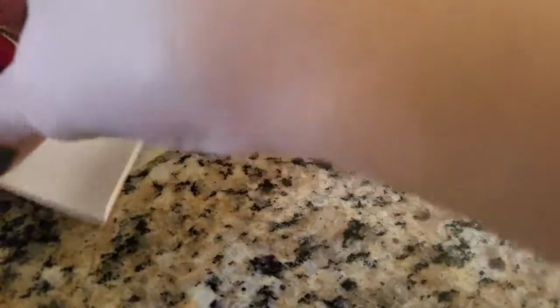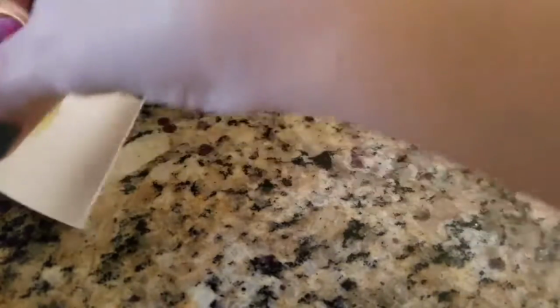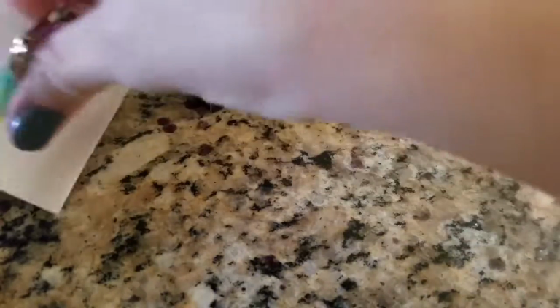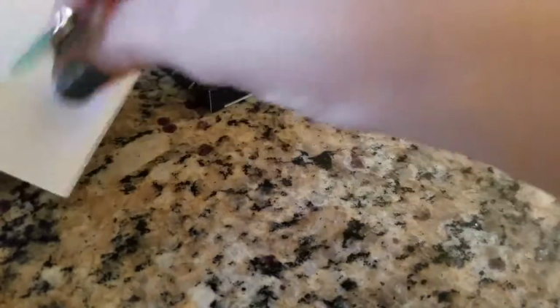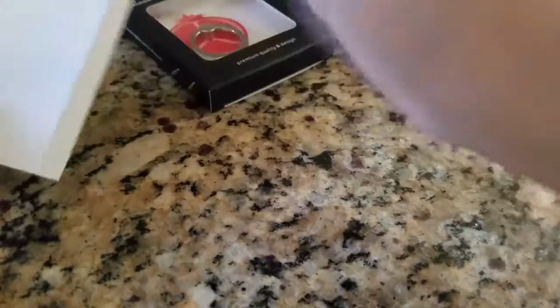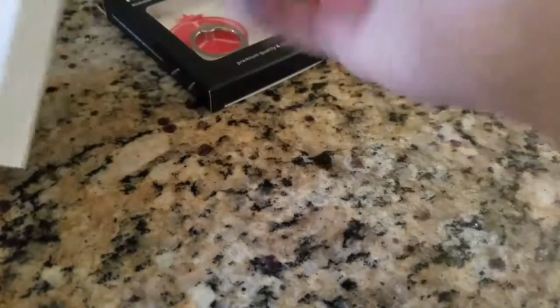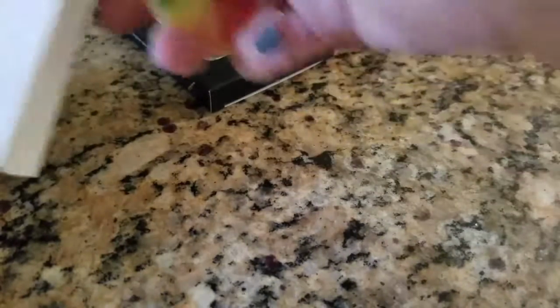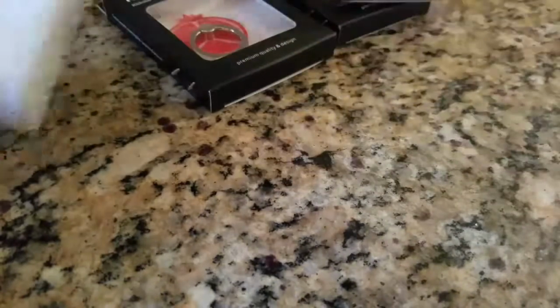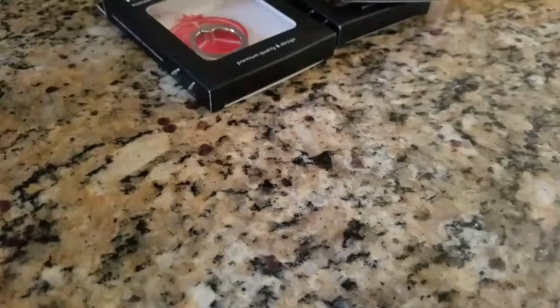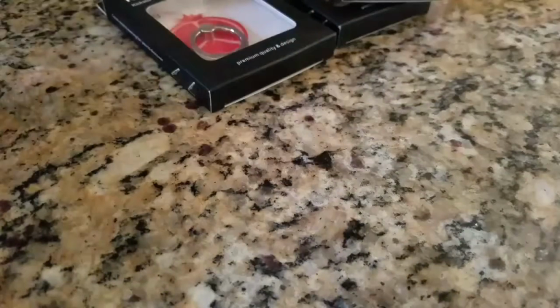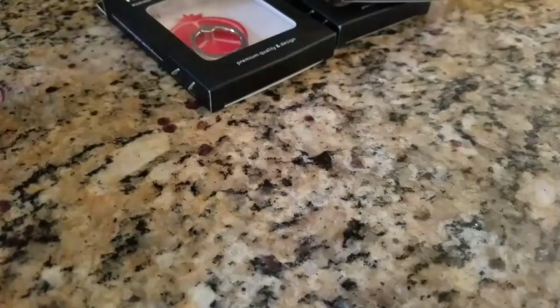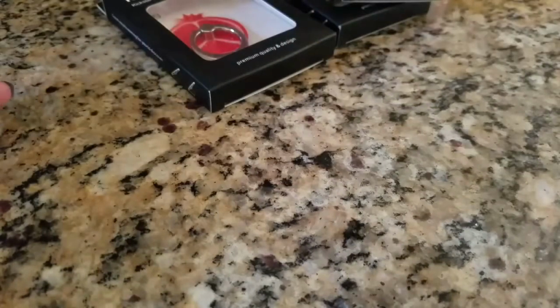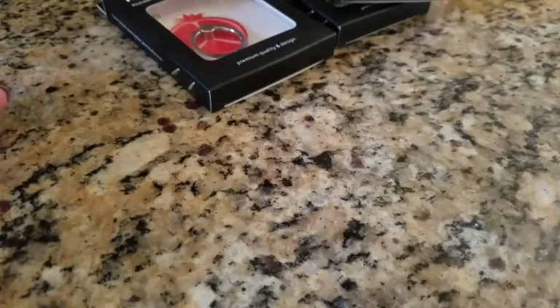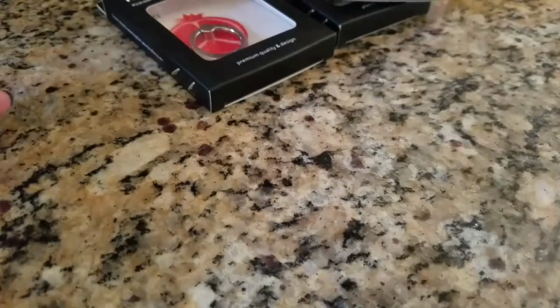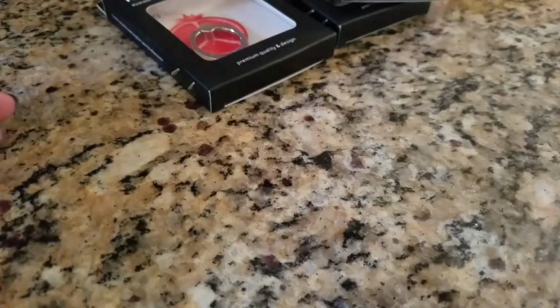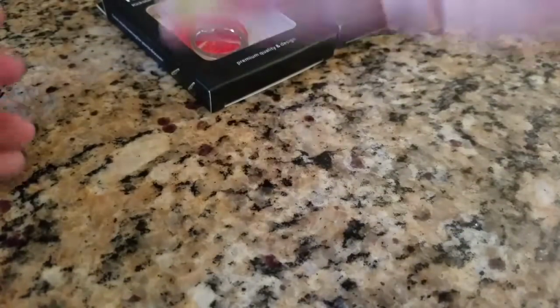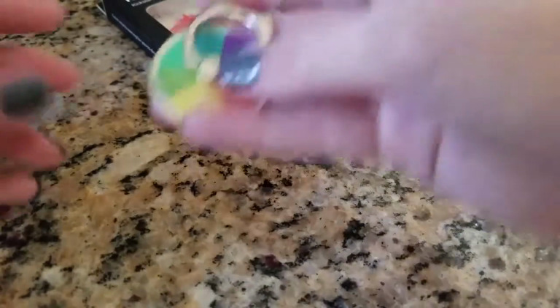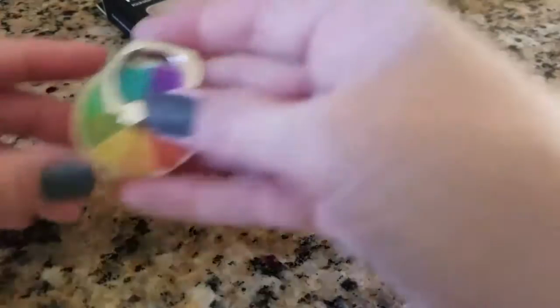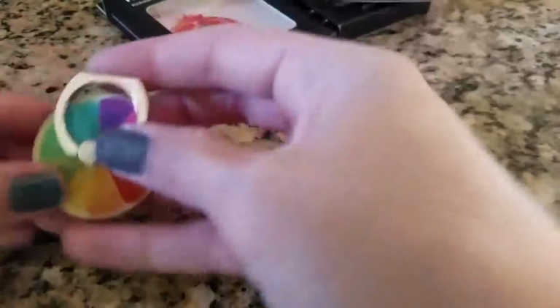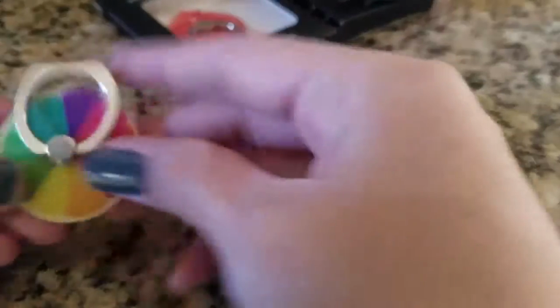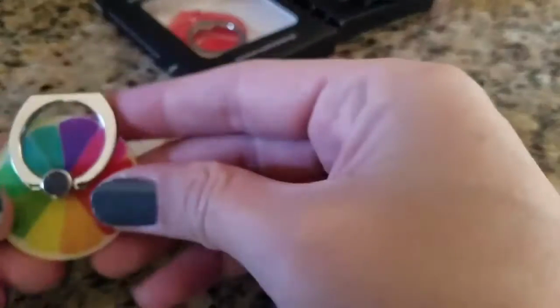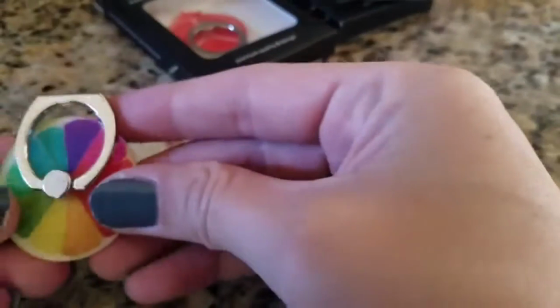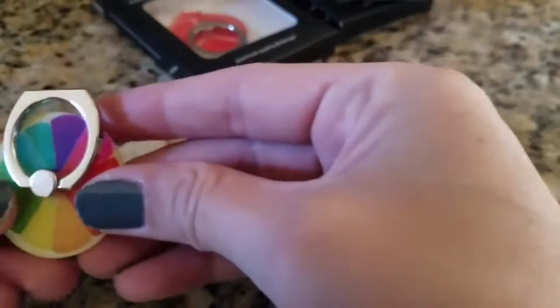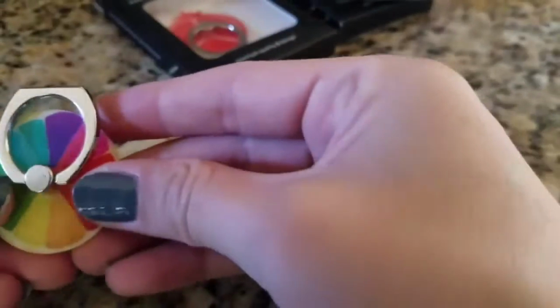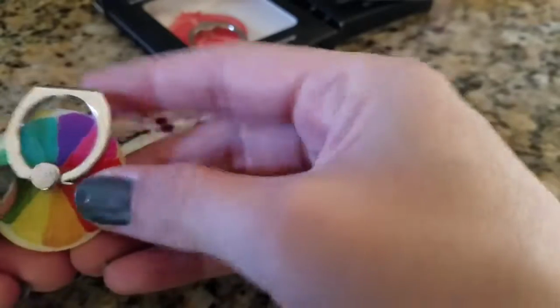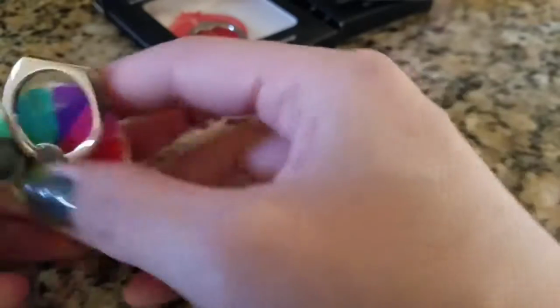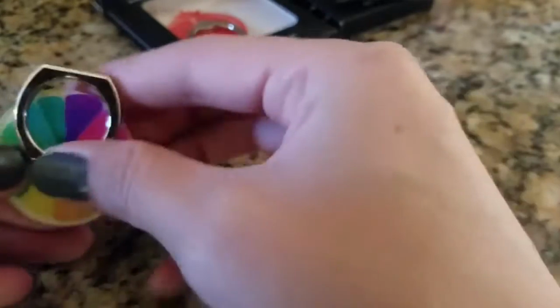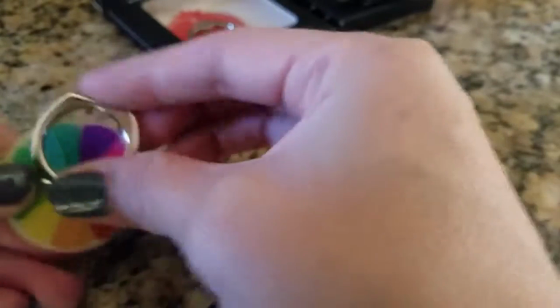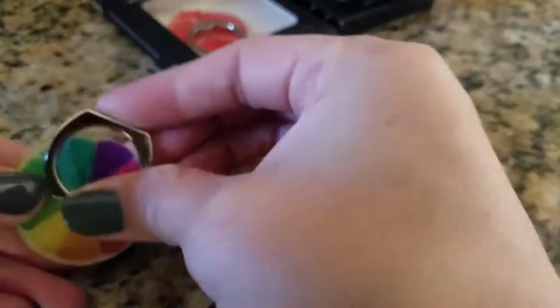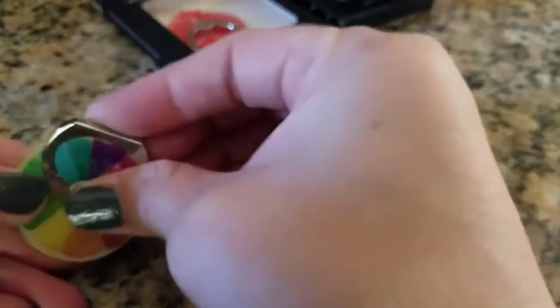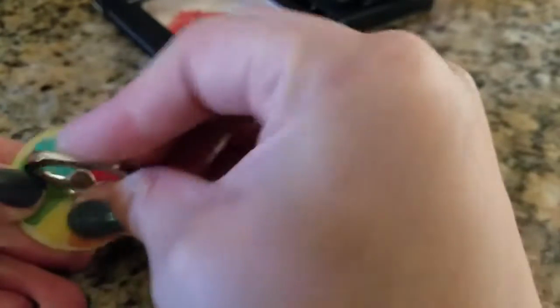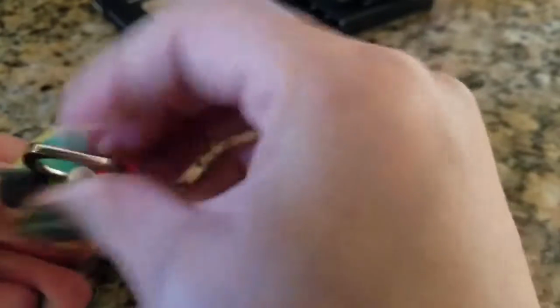Stuck on there with some double-sided tape, easy to take off. They're very cute.